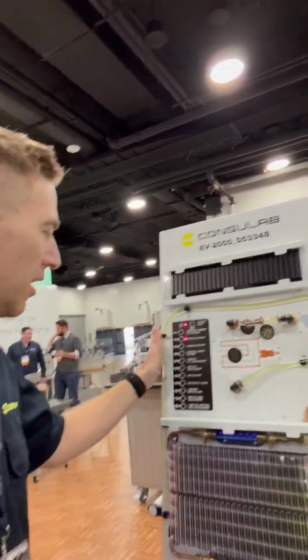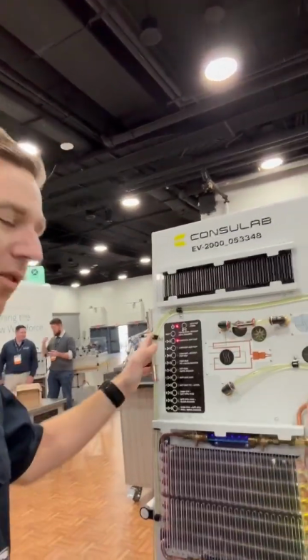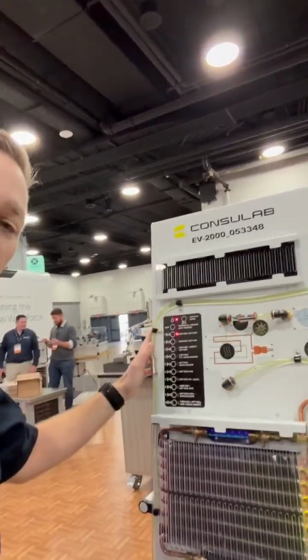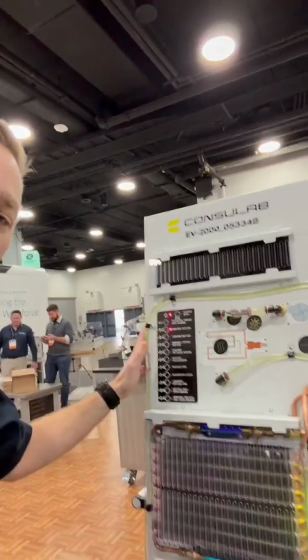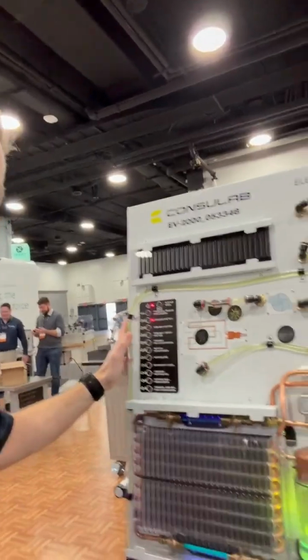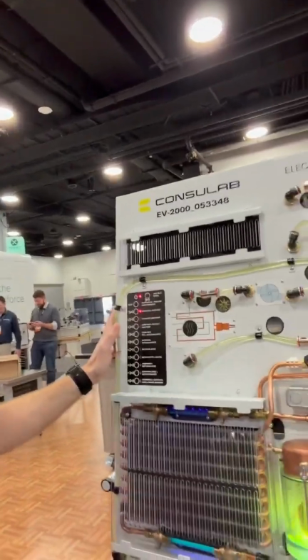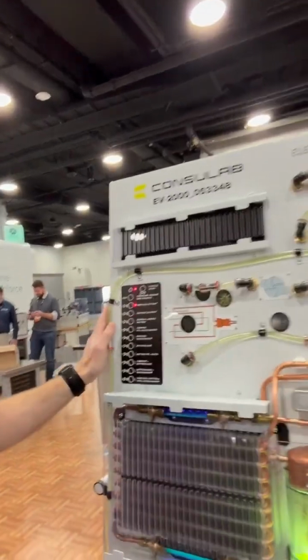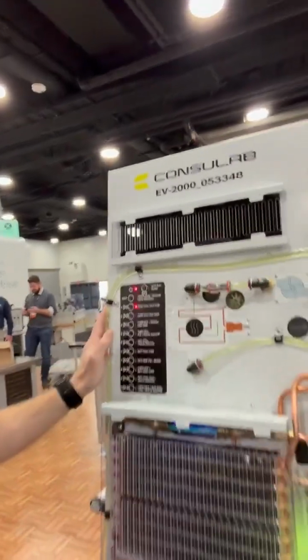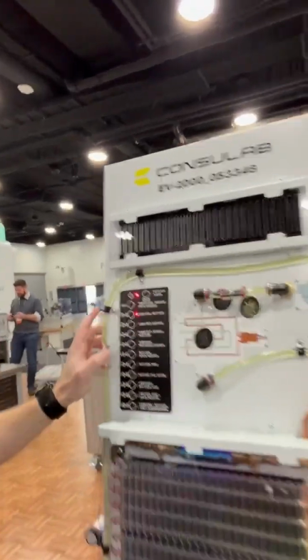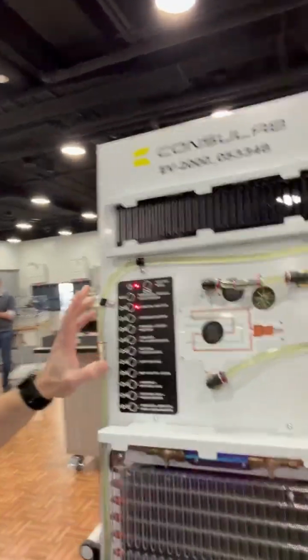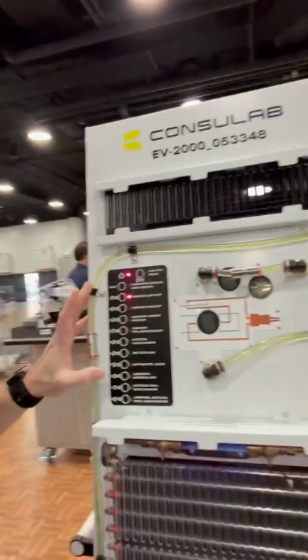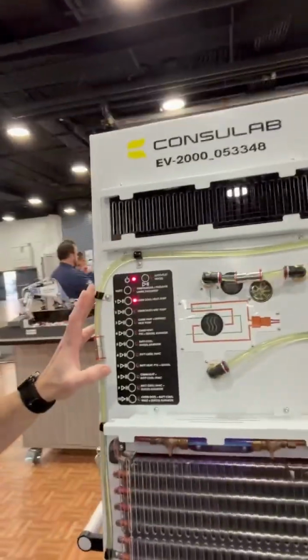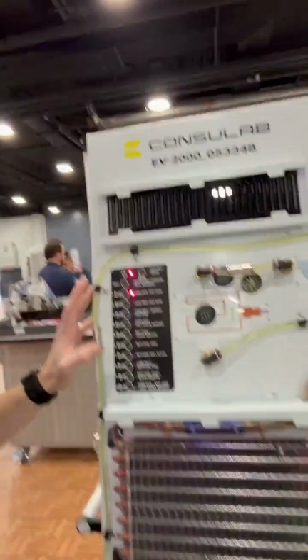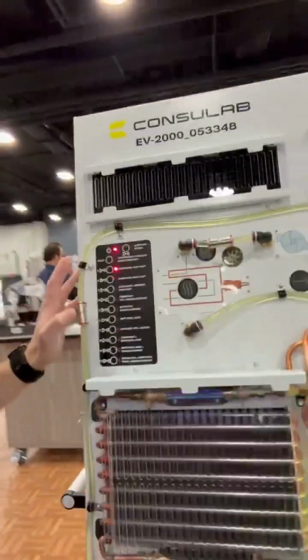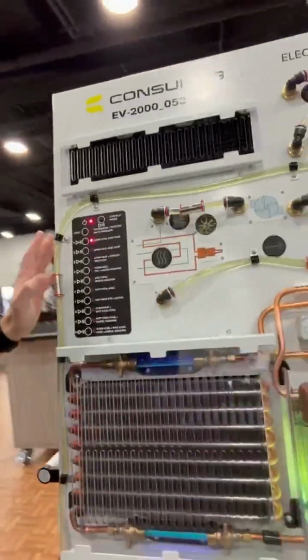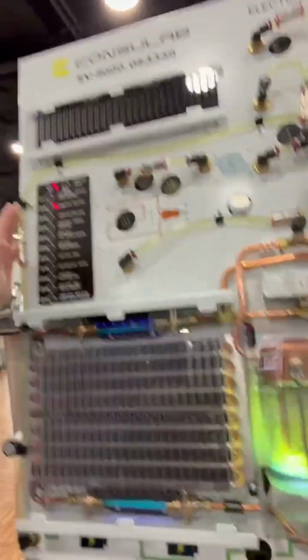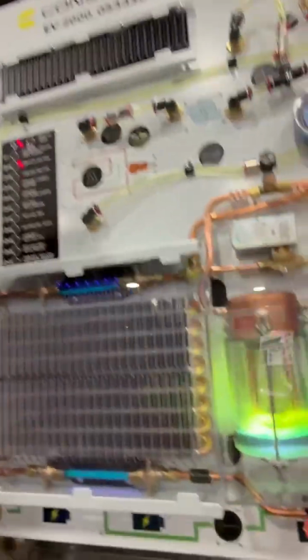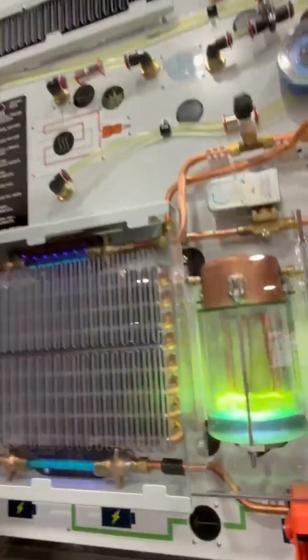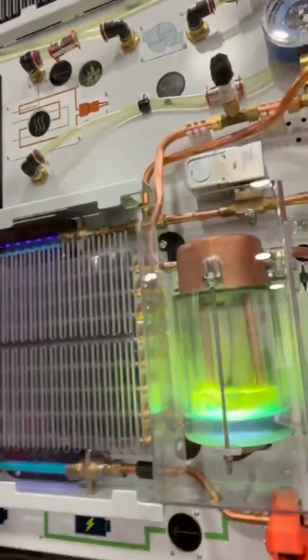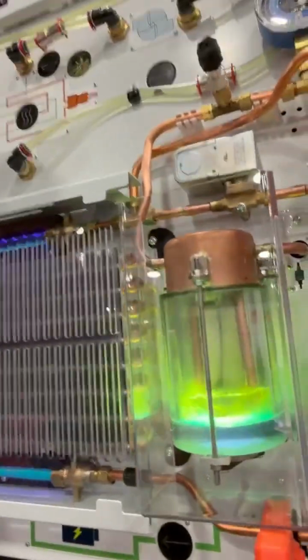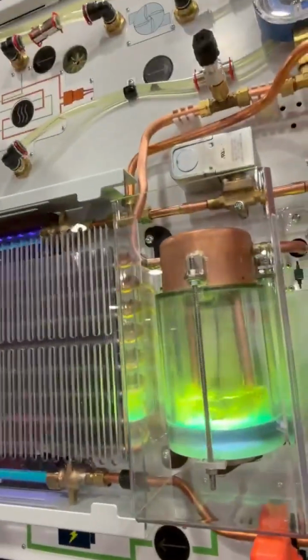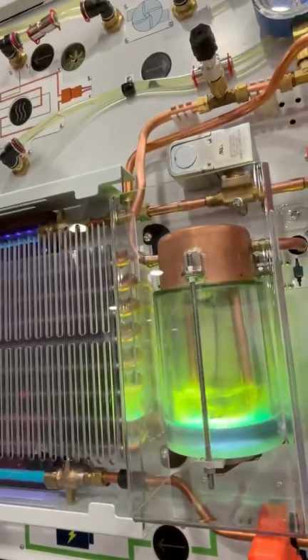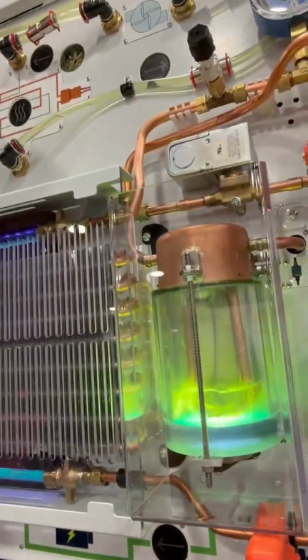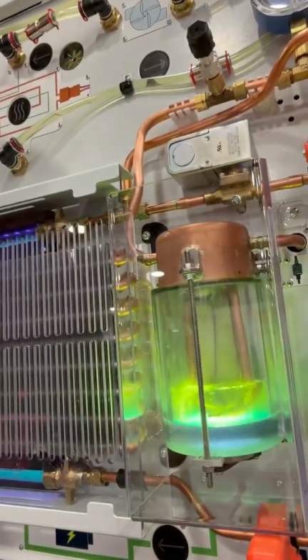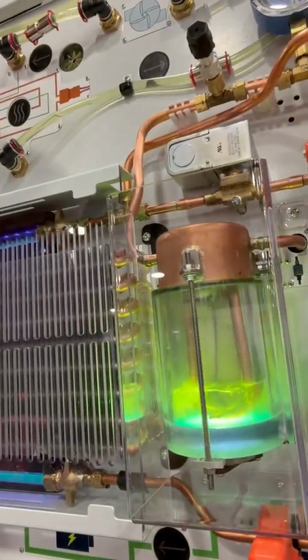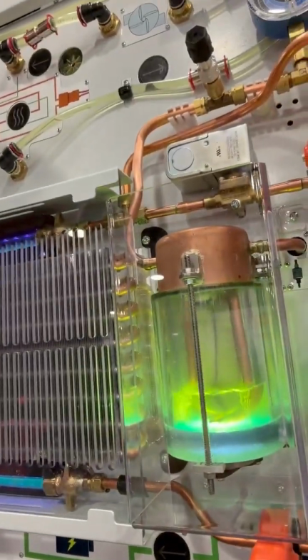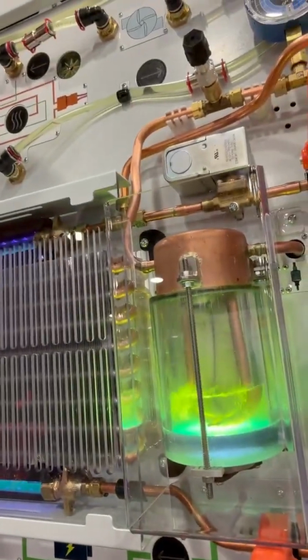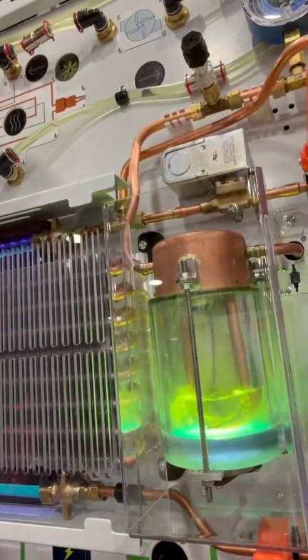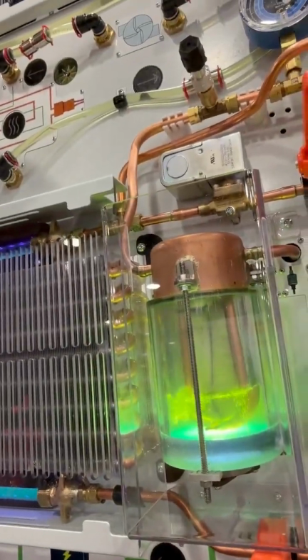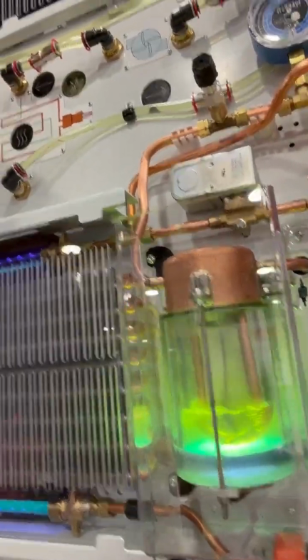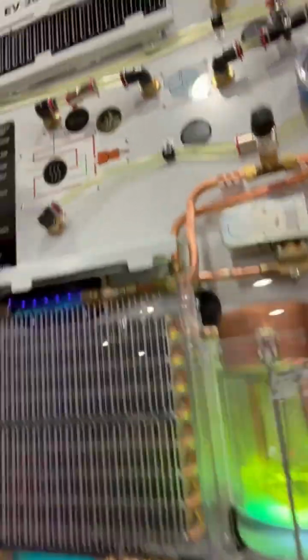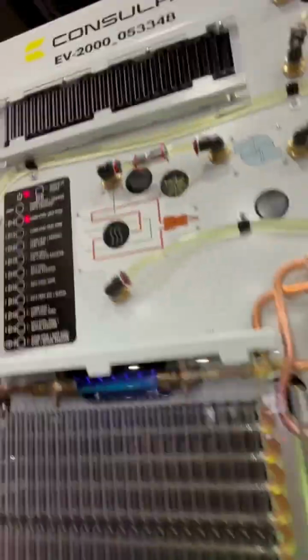If I turn this on — I'm going to start it, fire it up — you can see the refrigerant going into the accumulator.